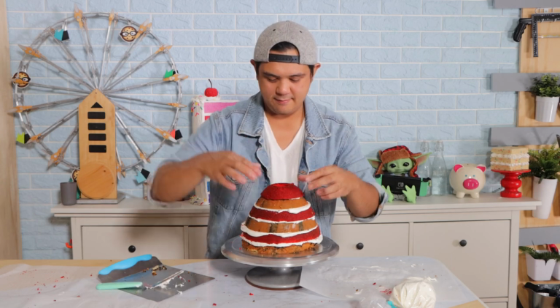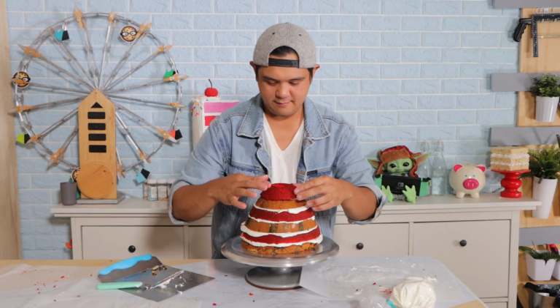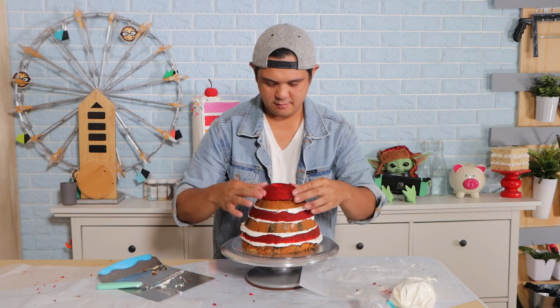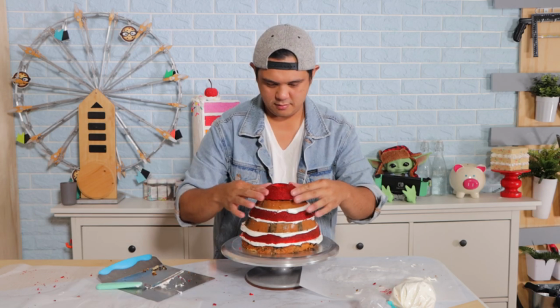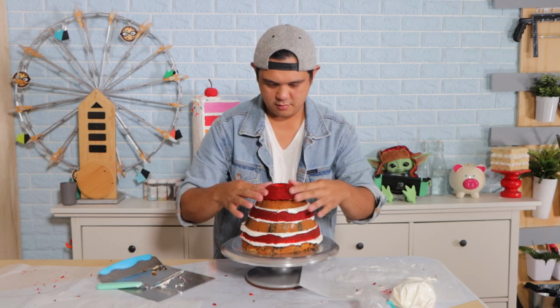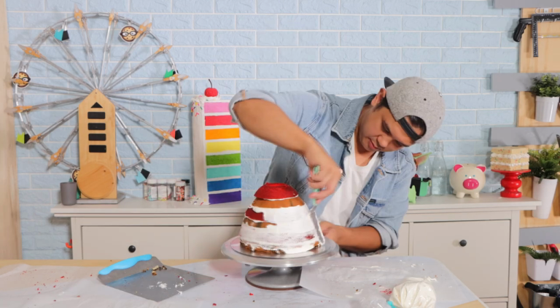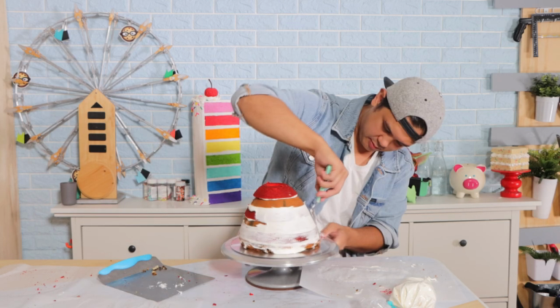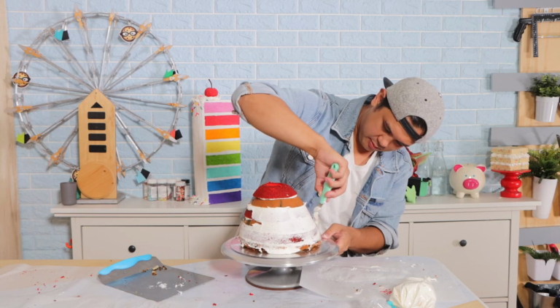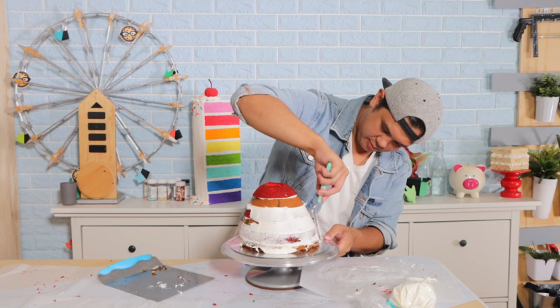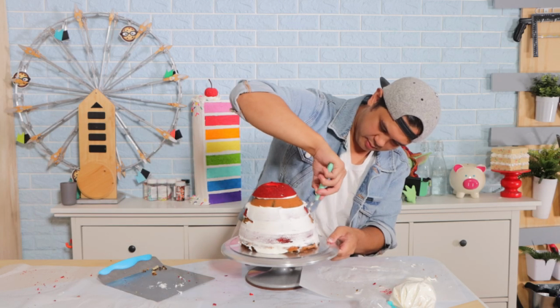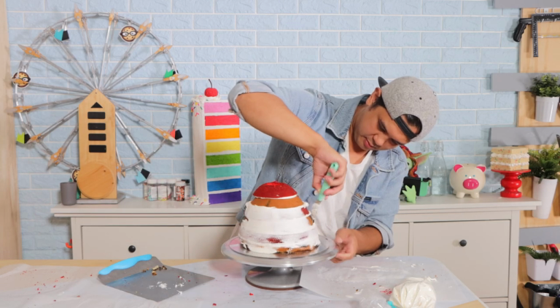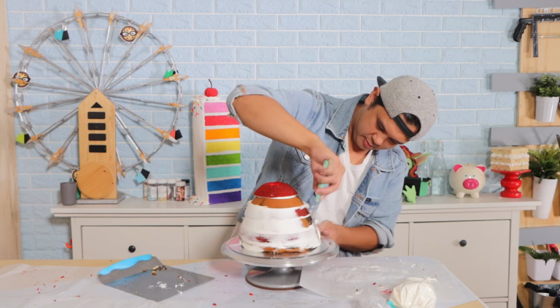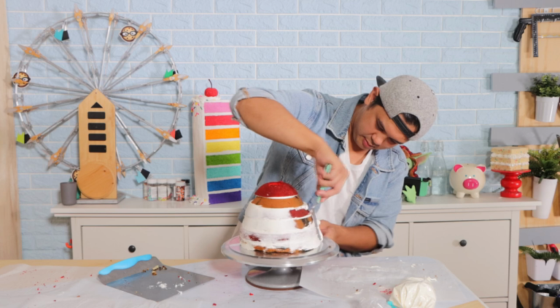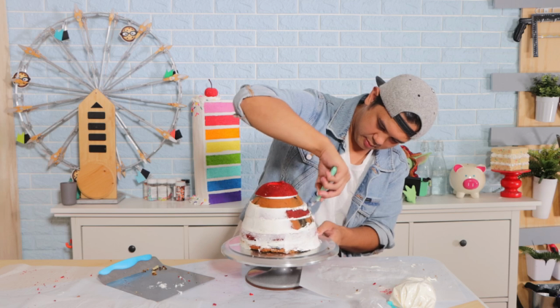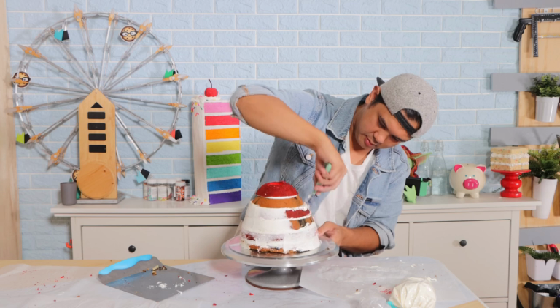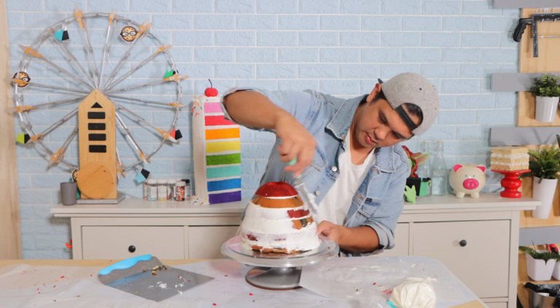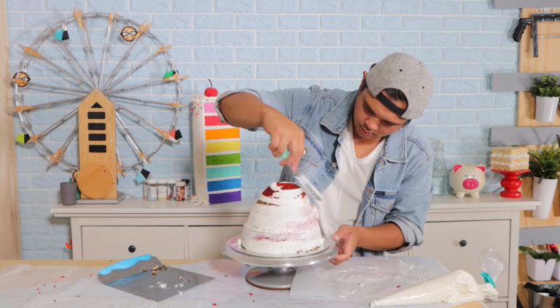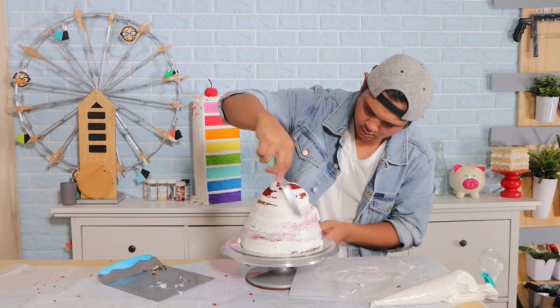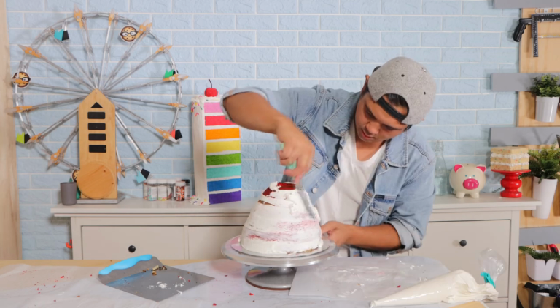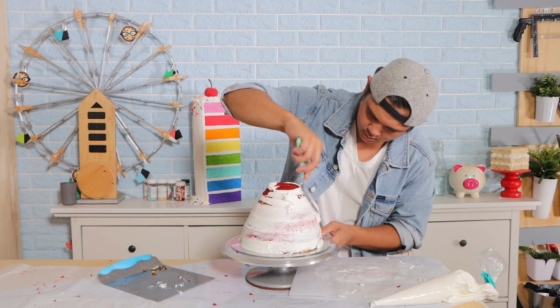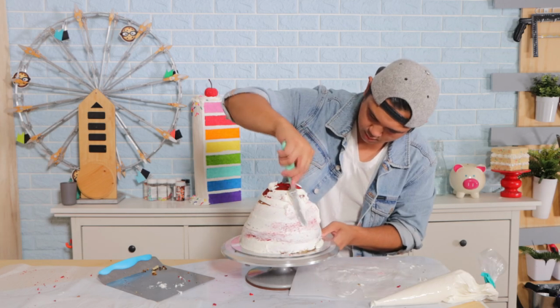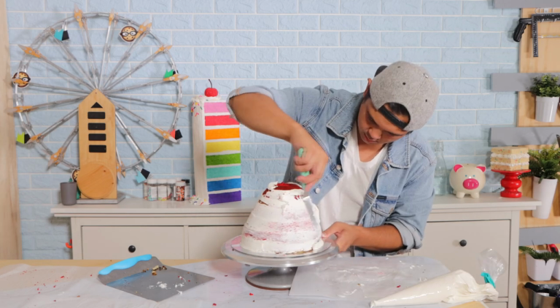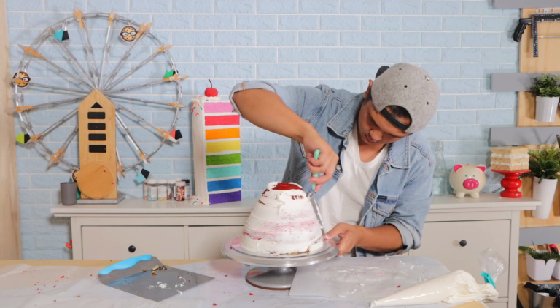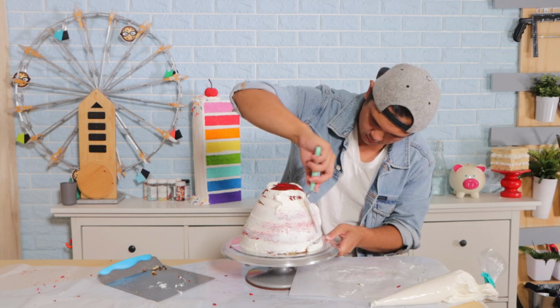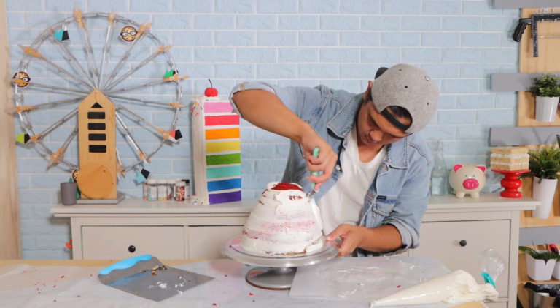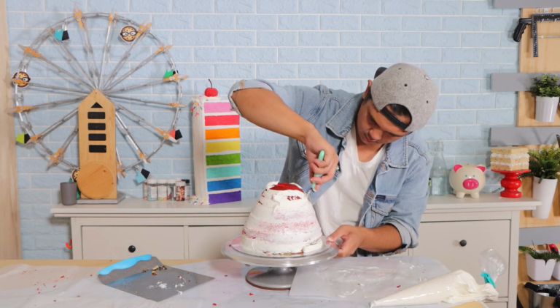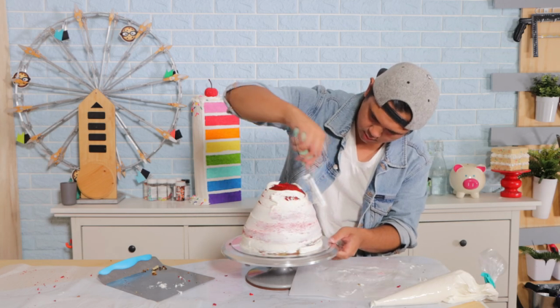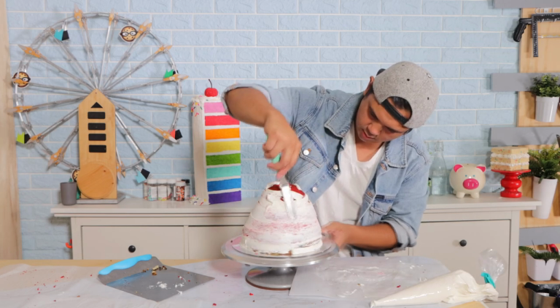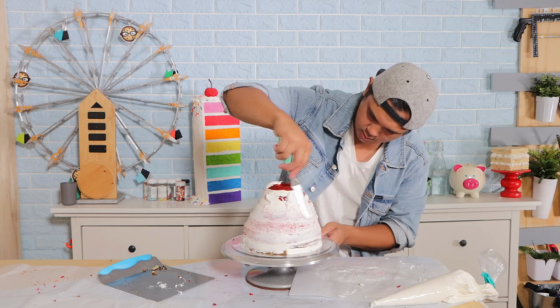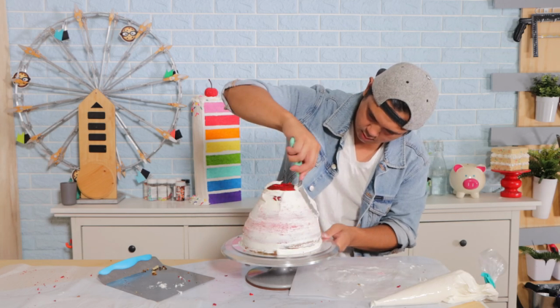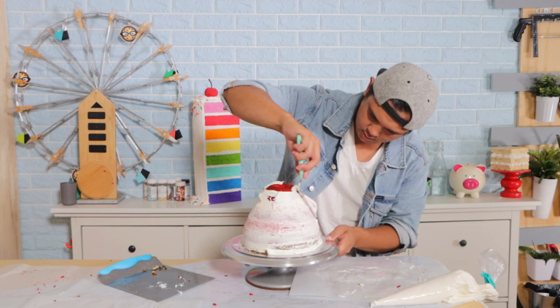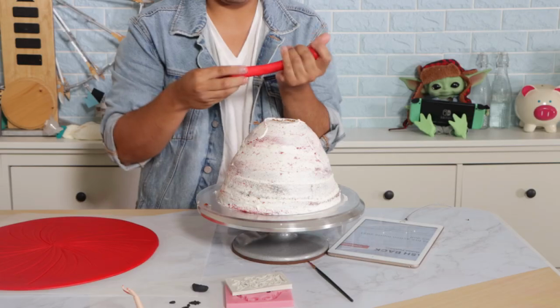I just stacked them, and I'm actually using the other layers to create a second doll cake that I'll show you later this week.